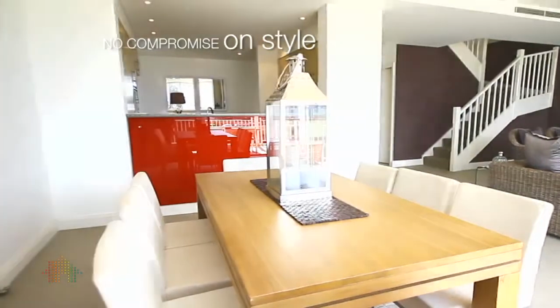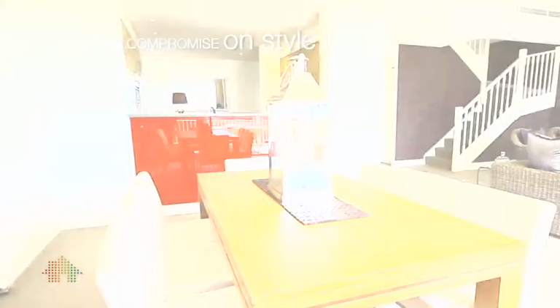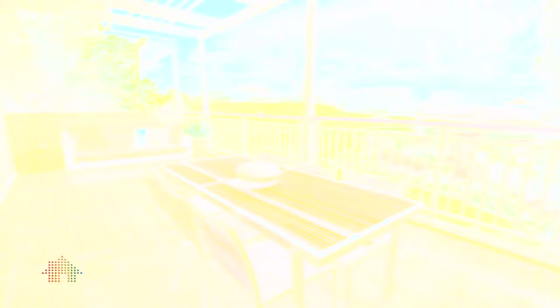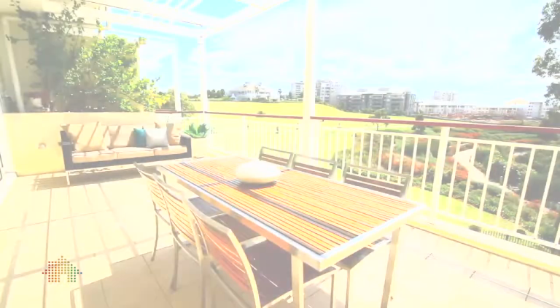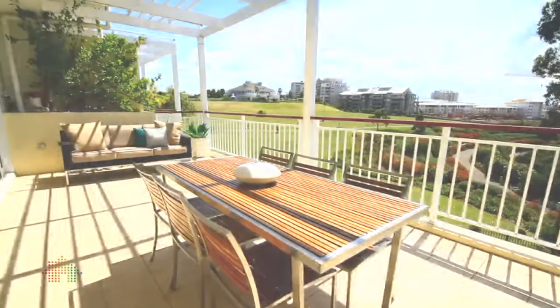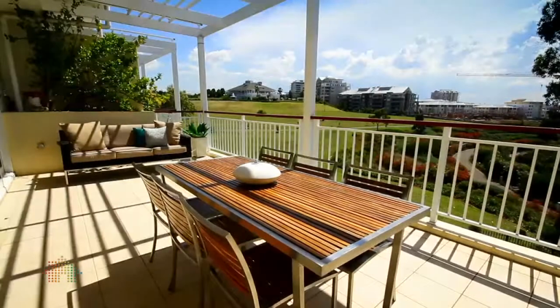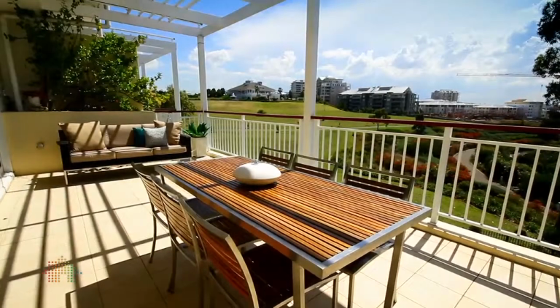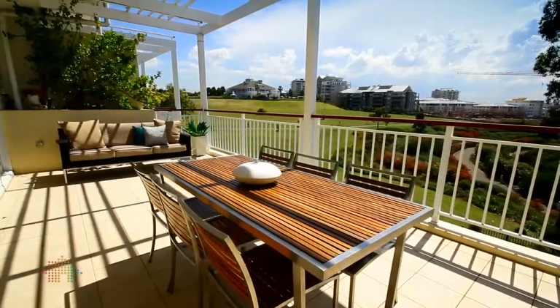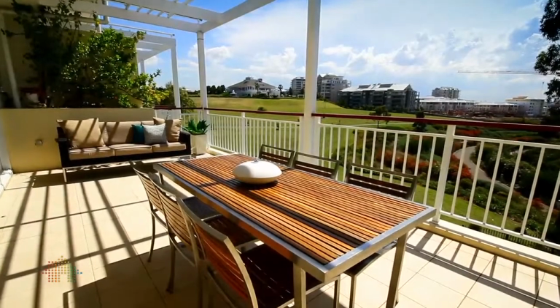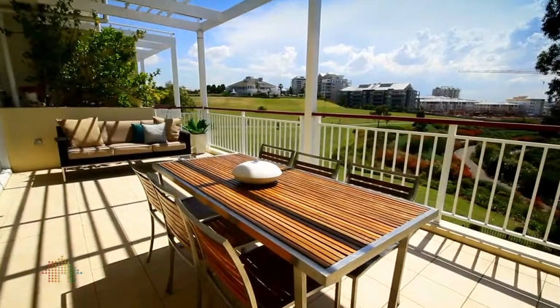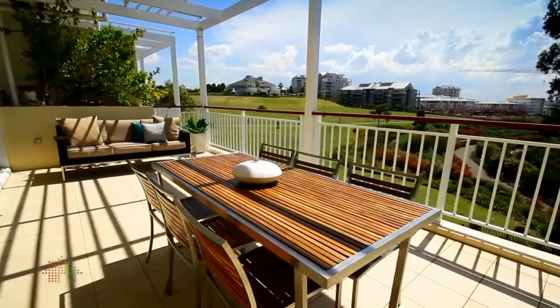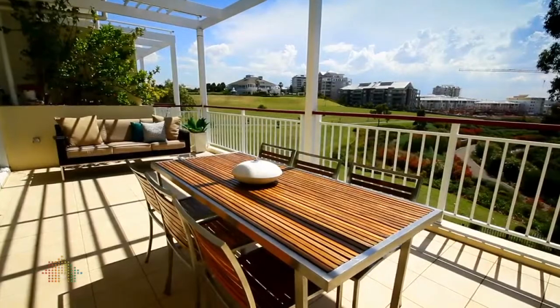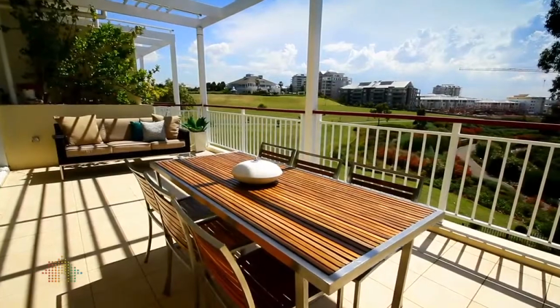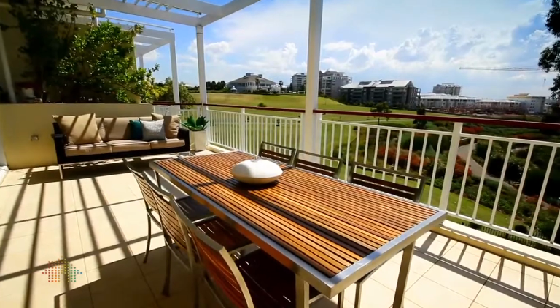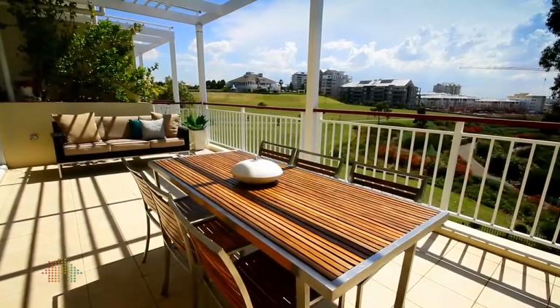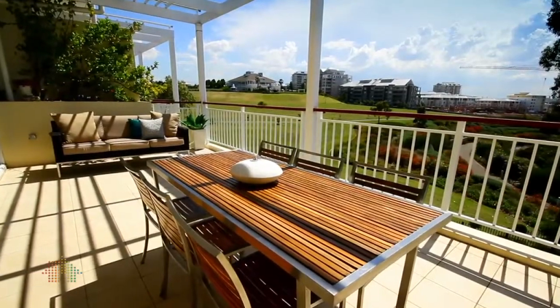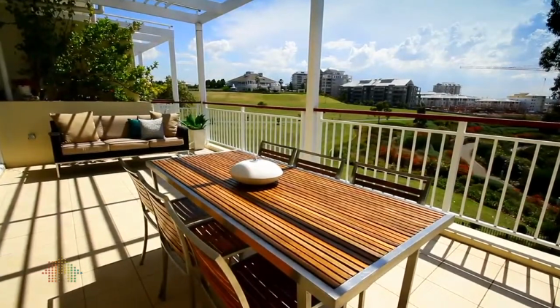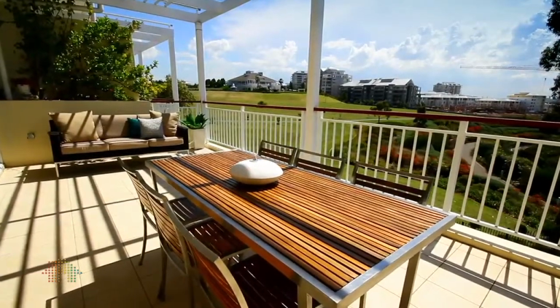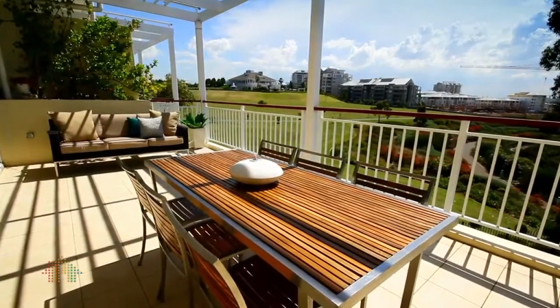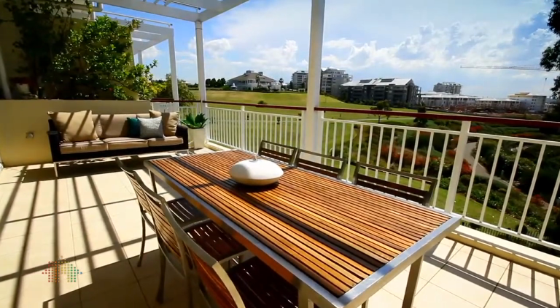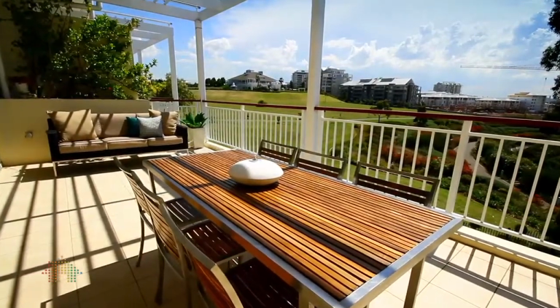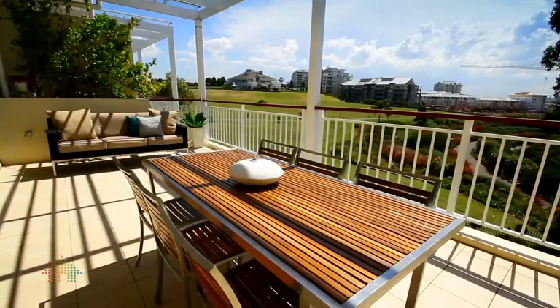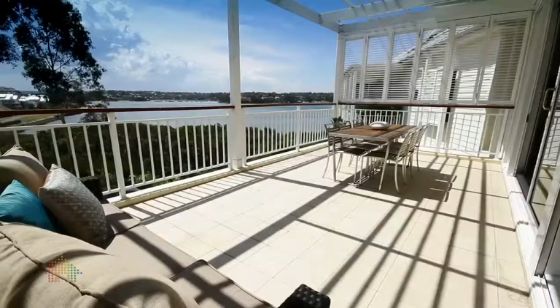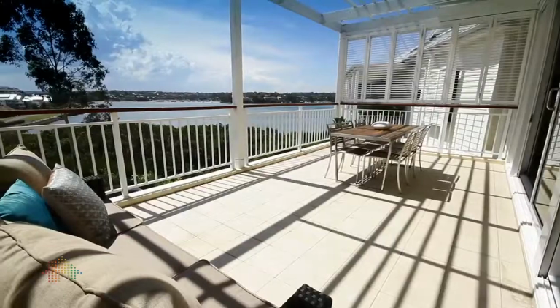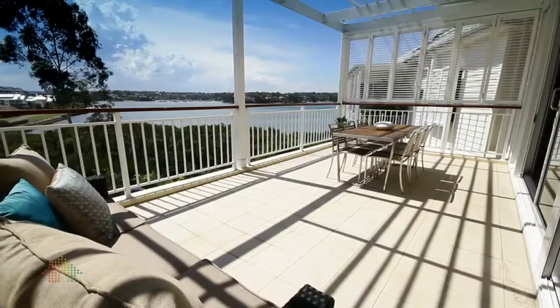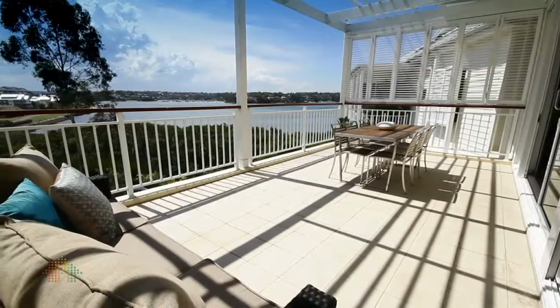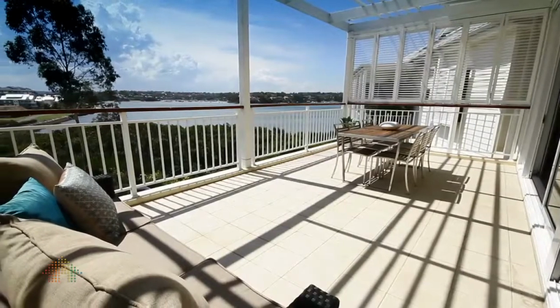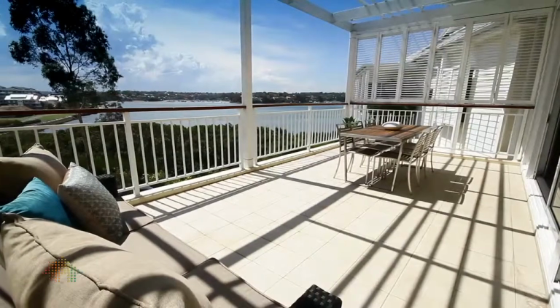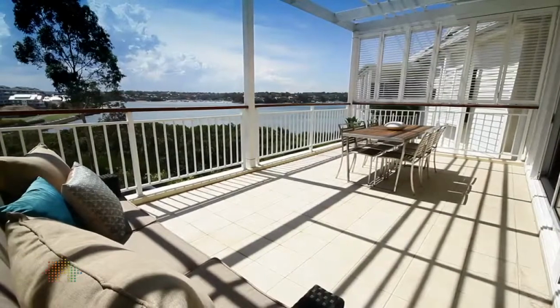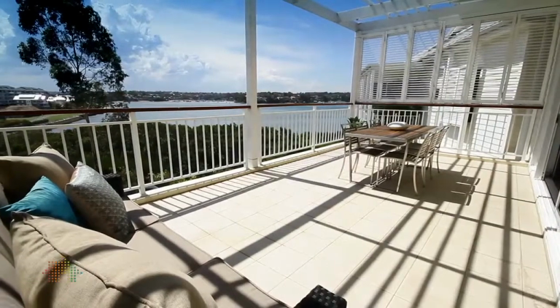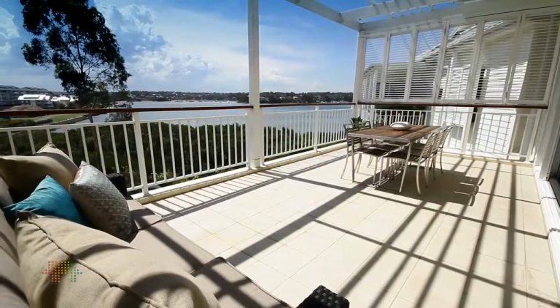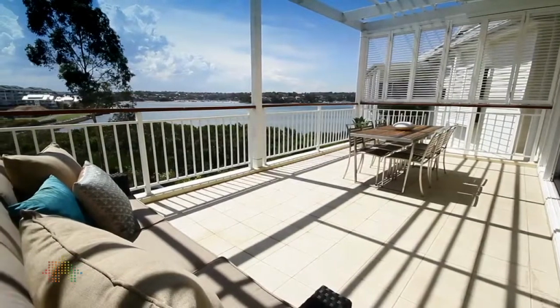The vast balcony and entertaining areas offer panoramic water views. It's also not just offering you an apartment, but it's offering you a lifestyle.